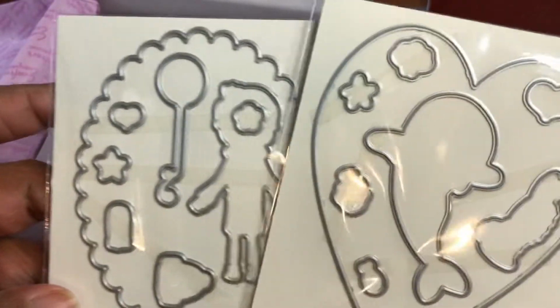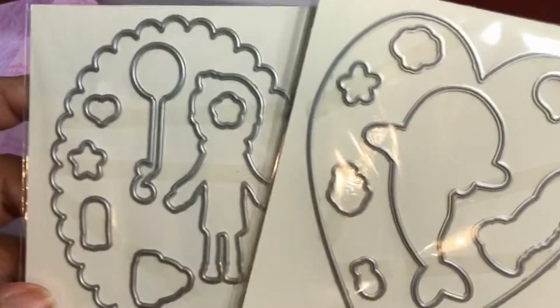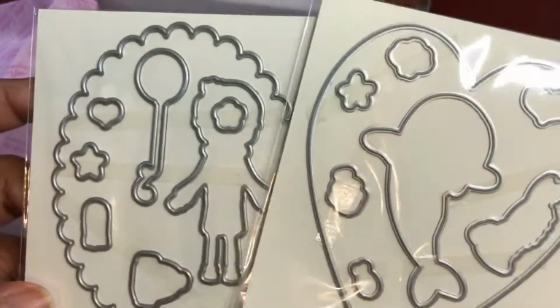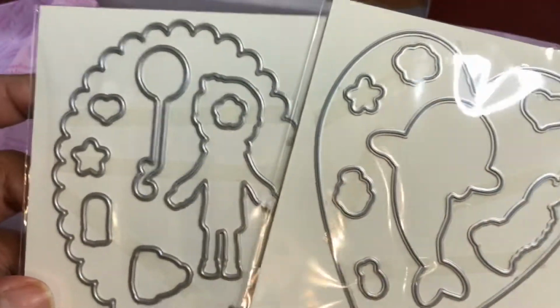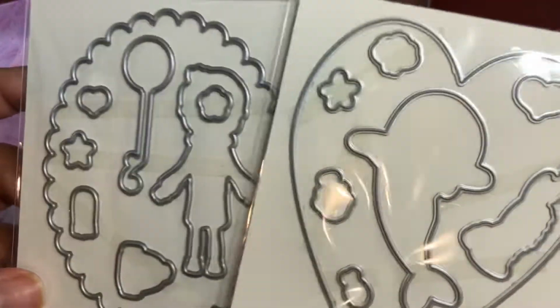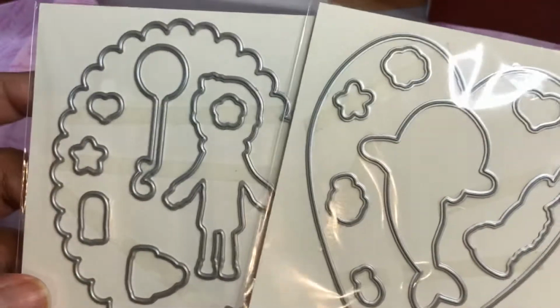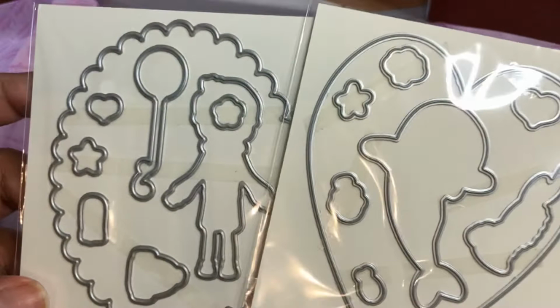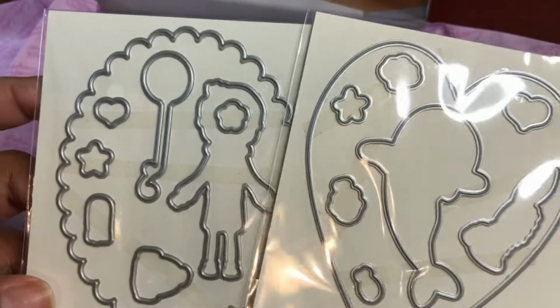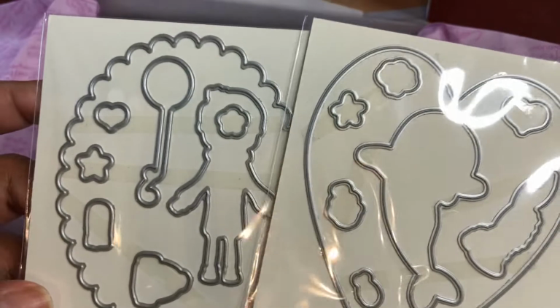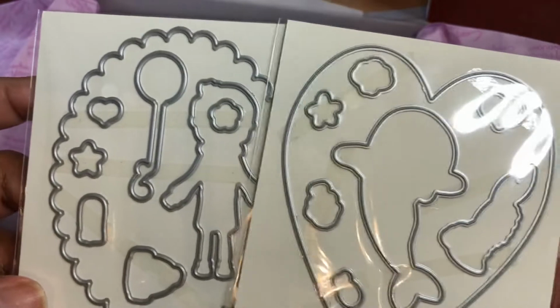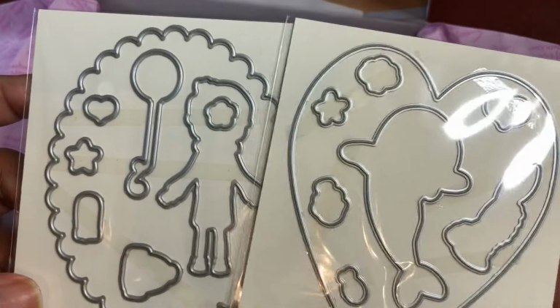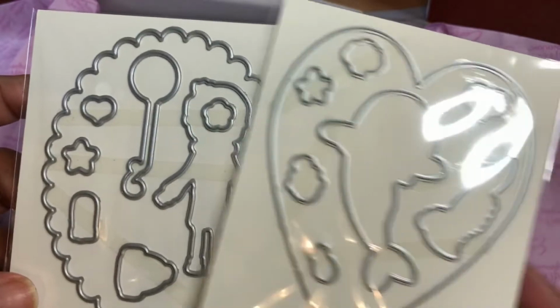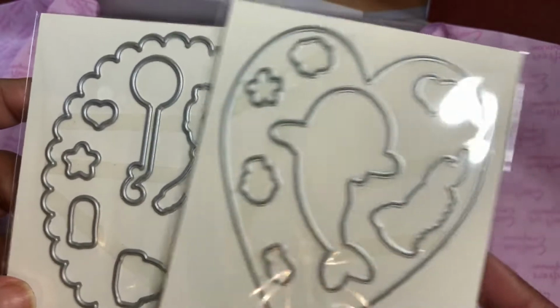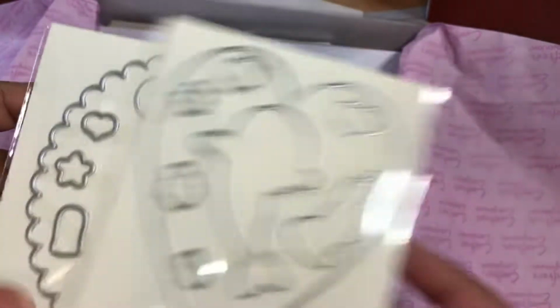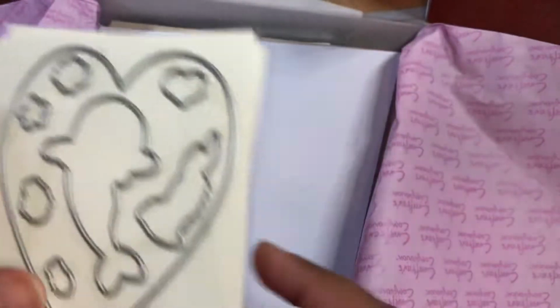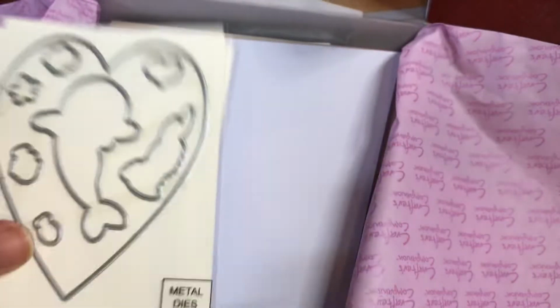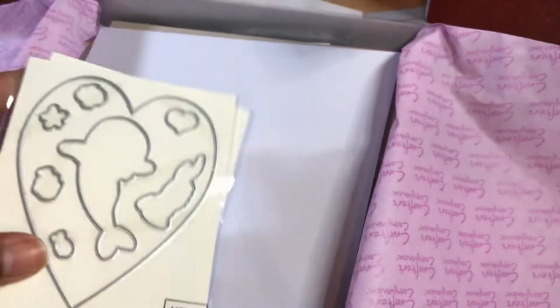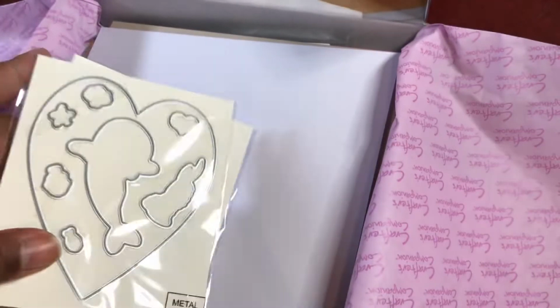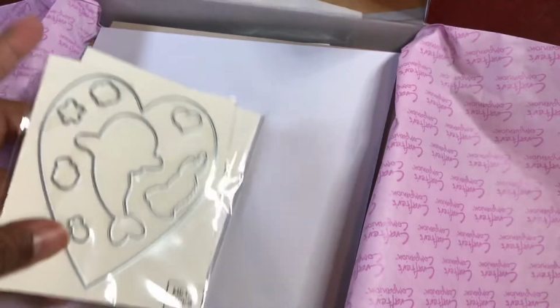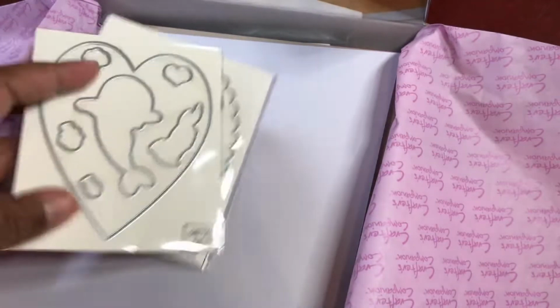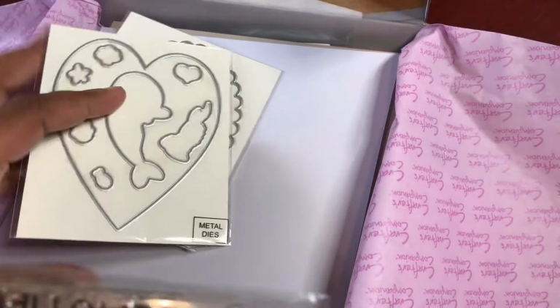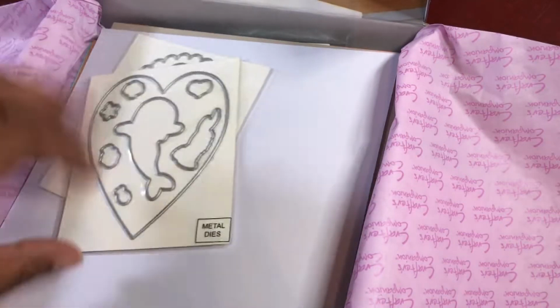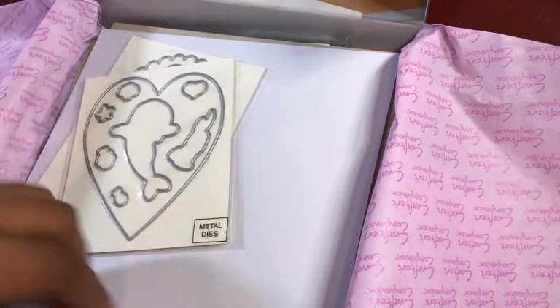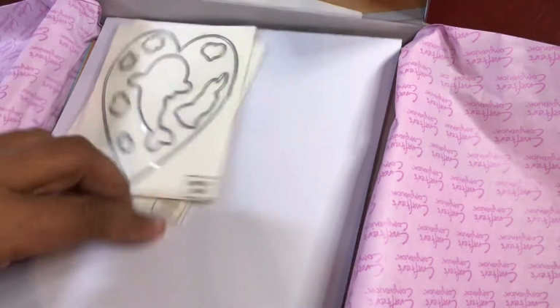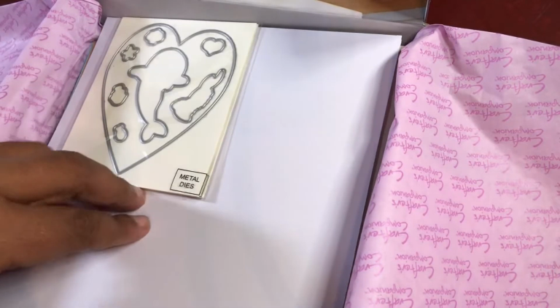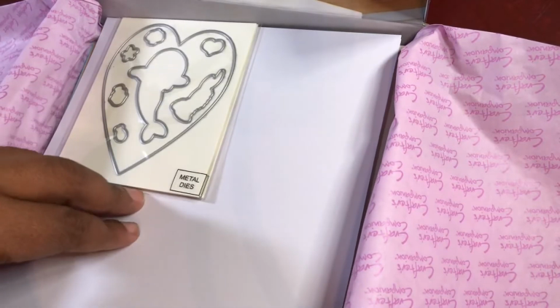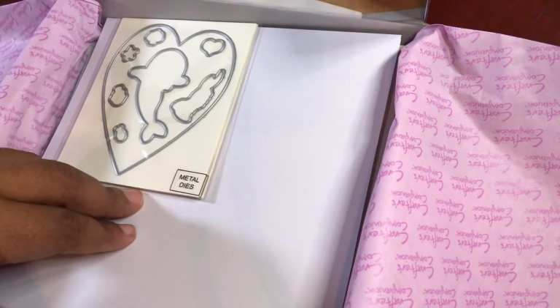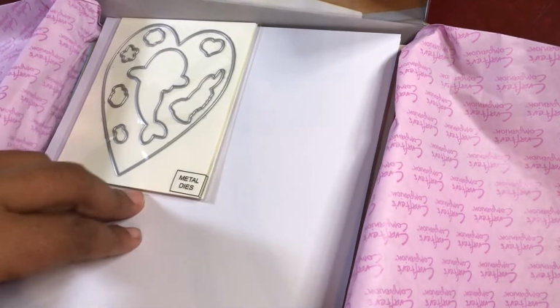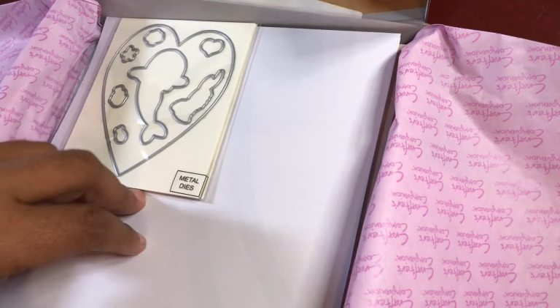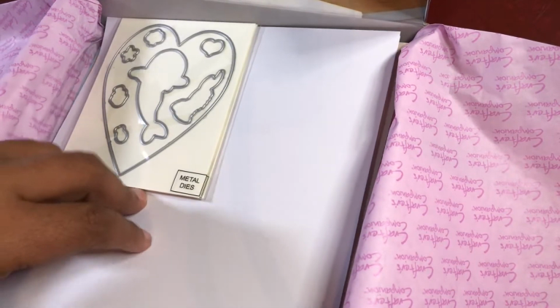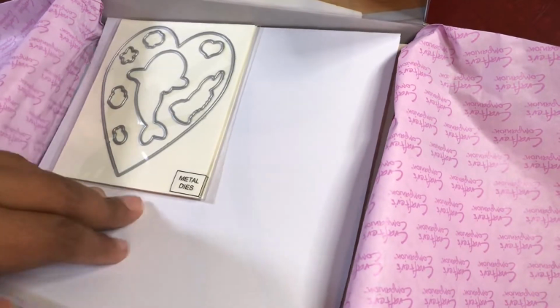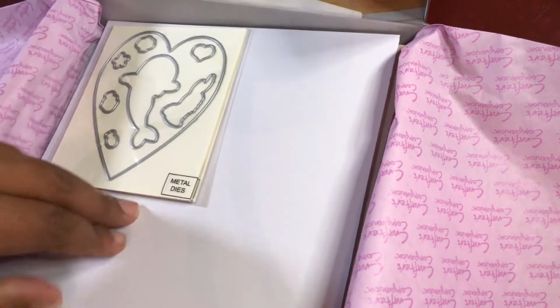What I thought was really cute about this is first of all the little characters are cute.